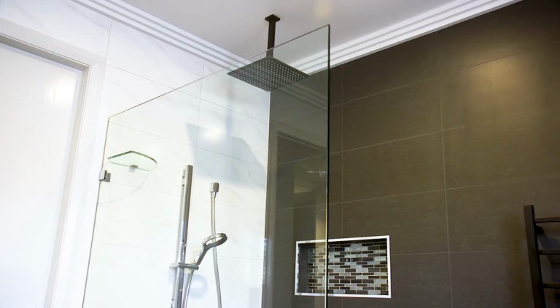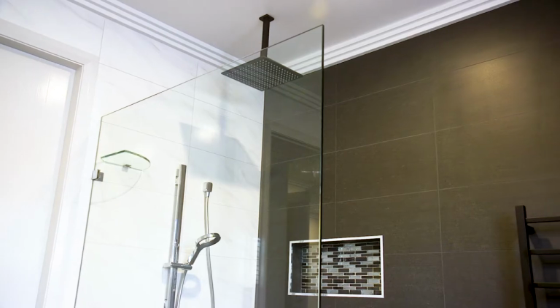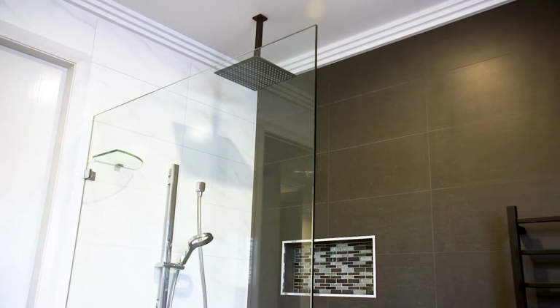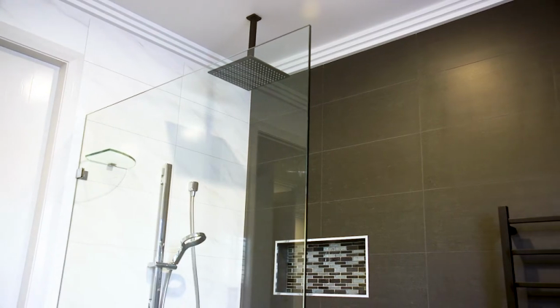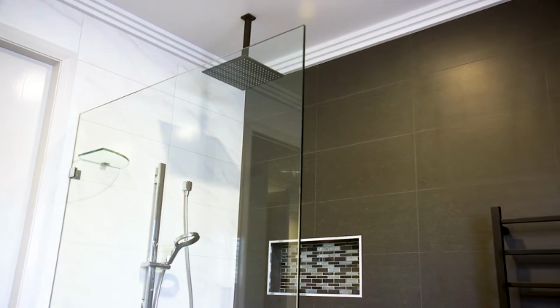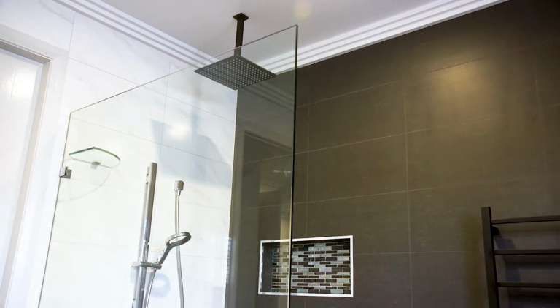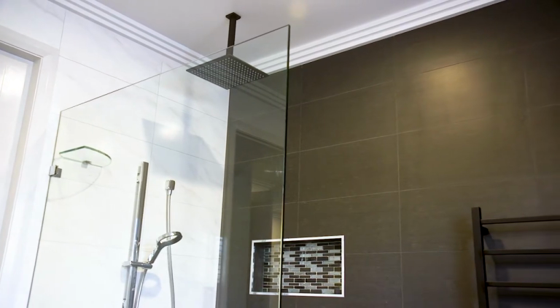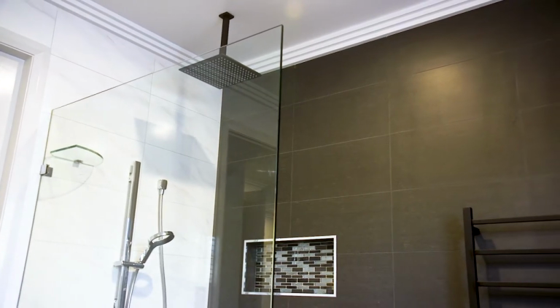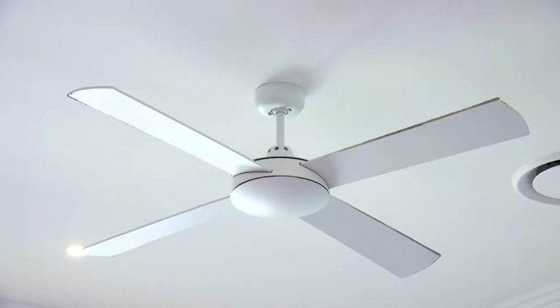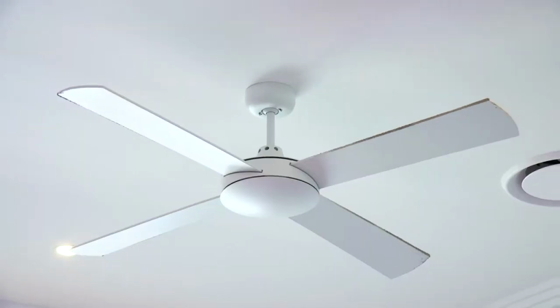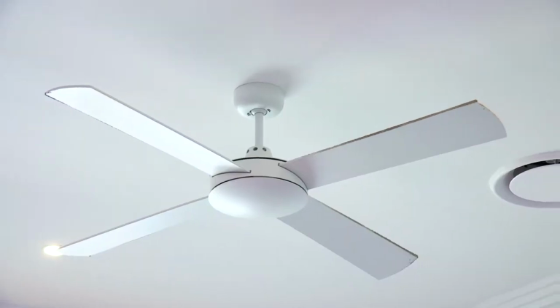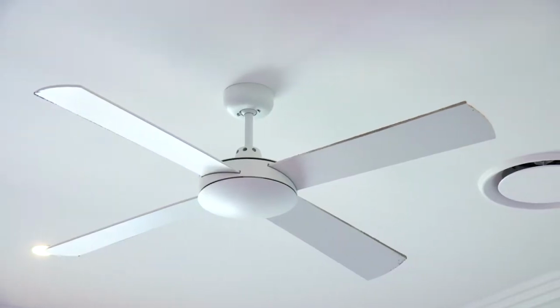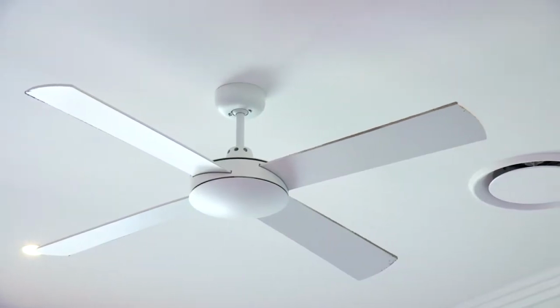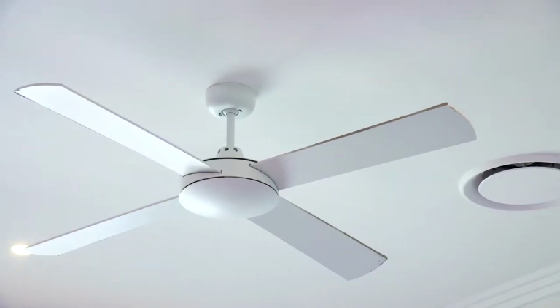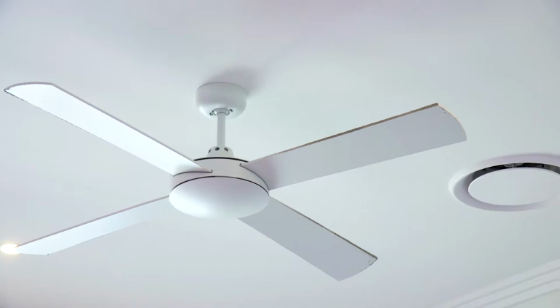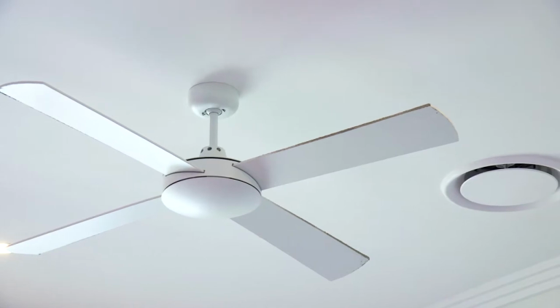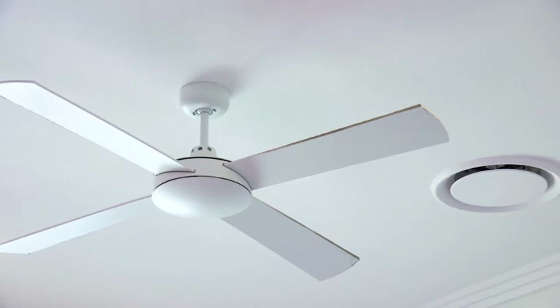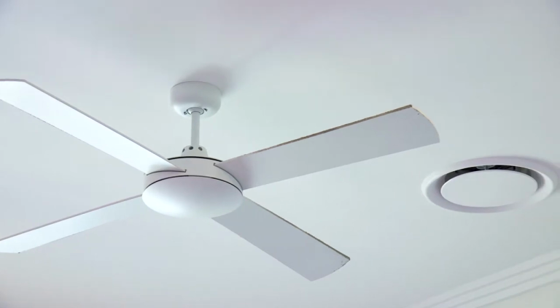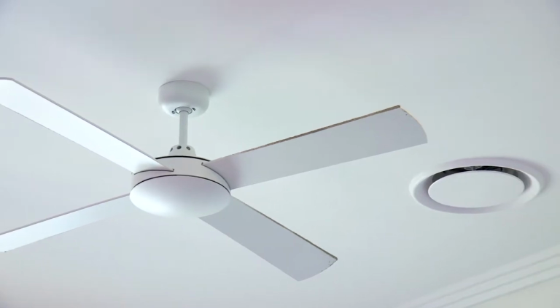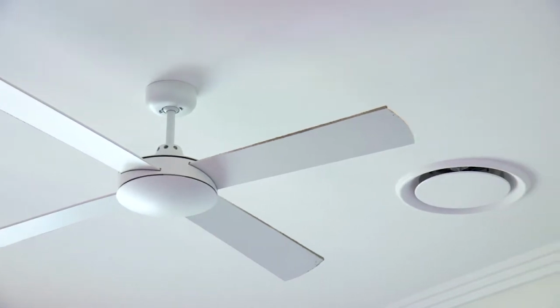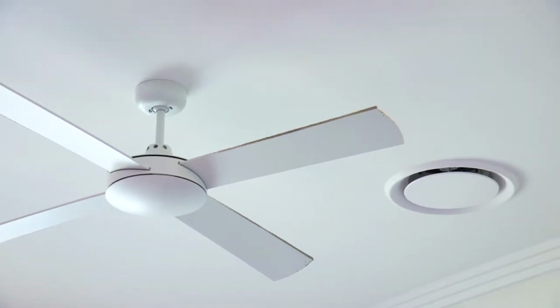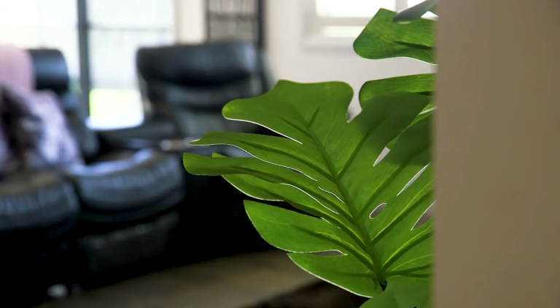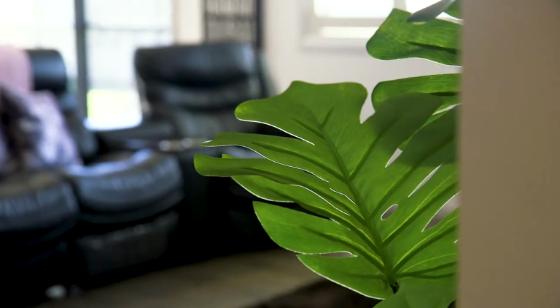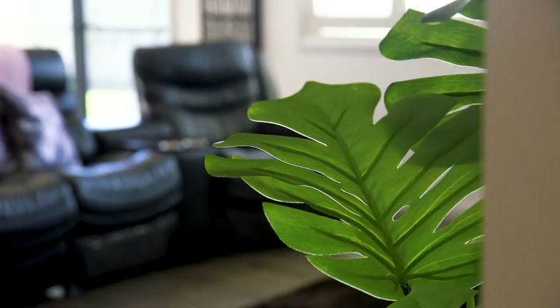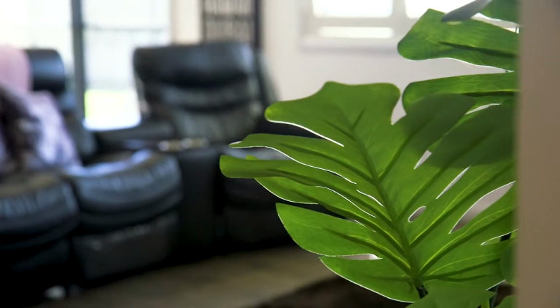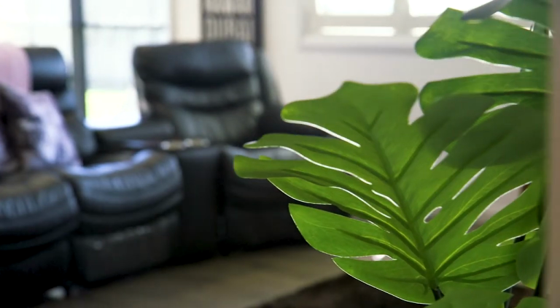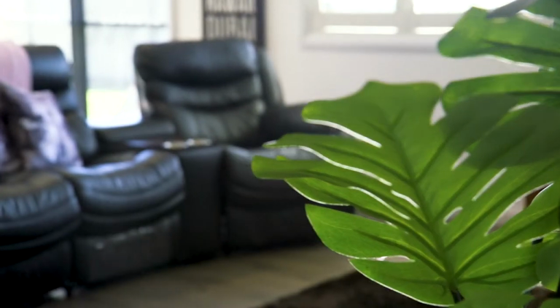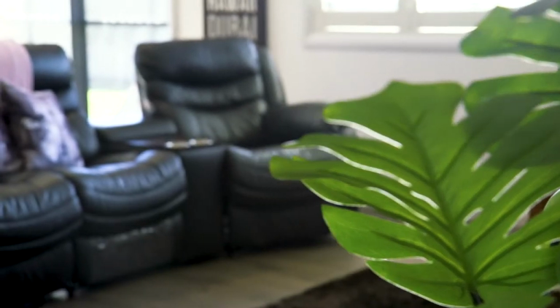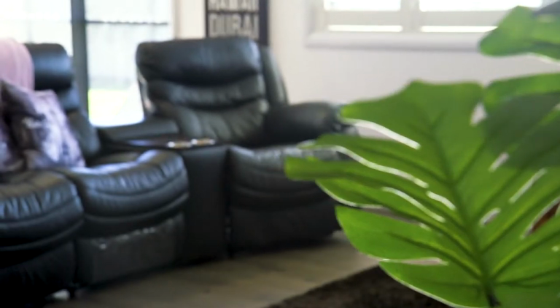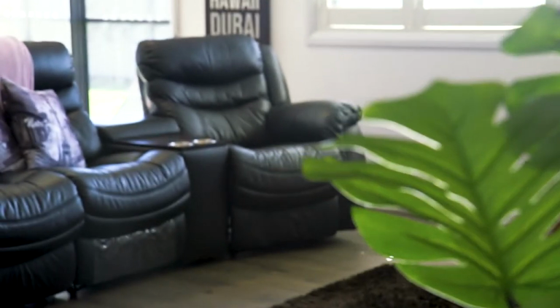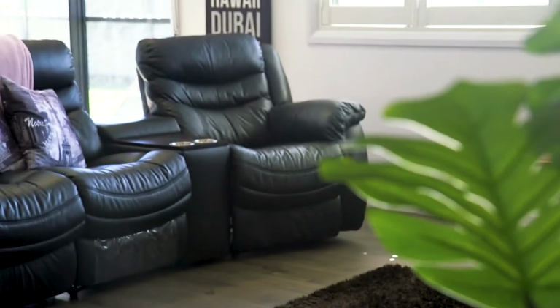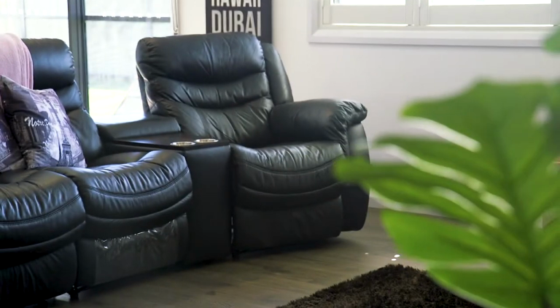This home has so many features to list, including ceiling fans in all bedrooms and an enormous eight-zone air conditioning system.